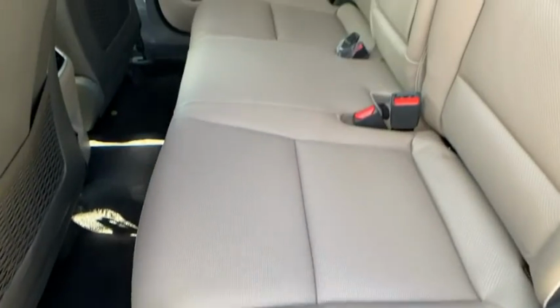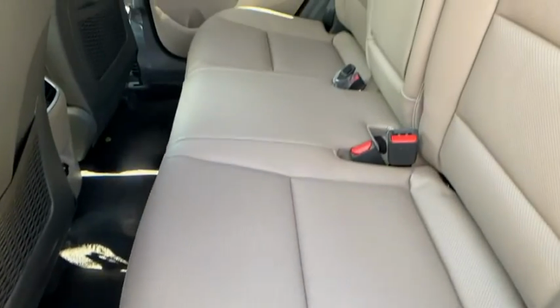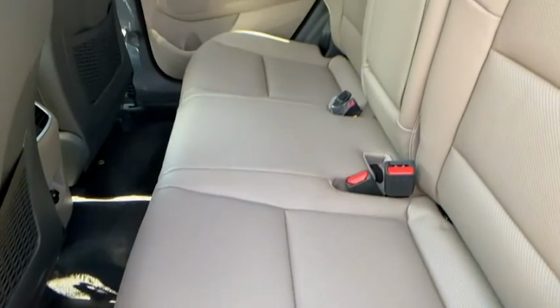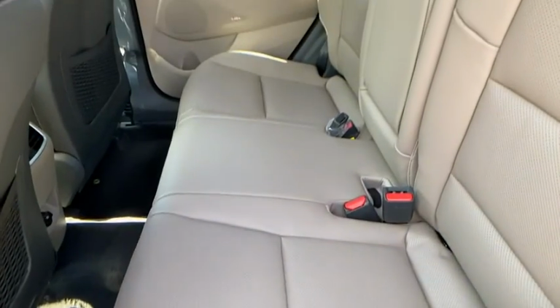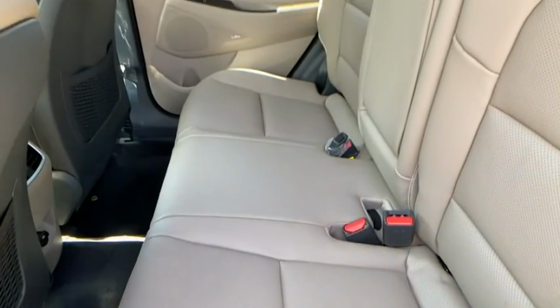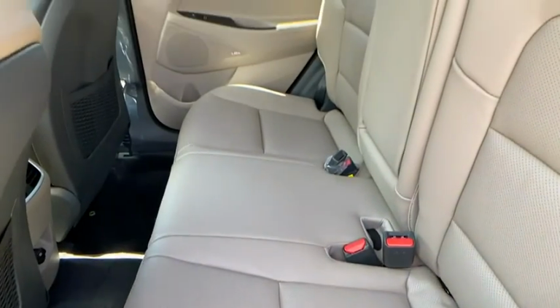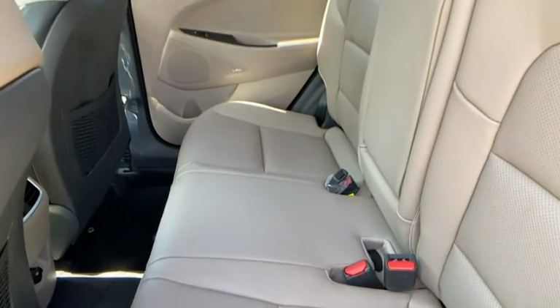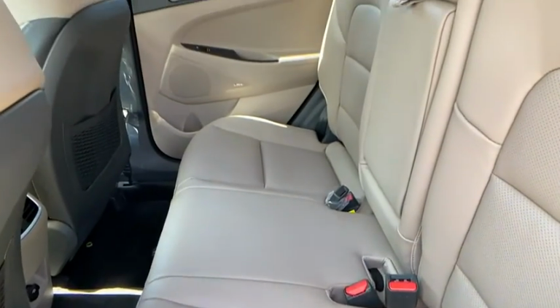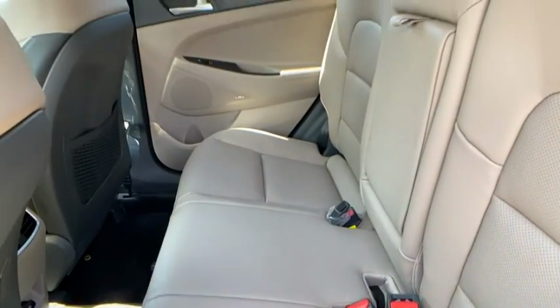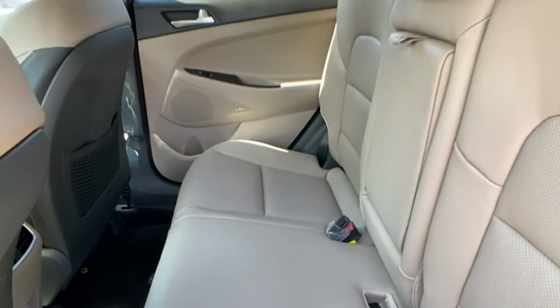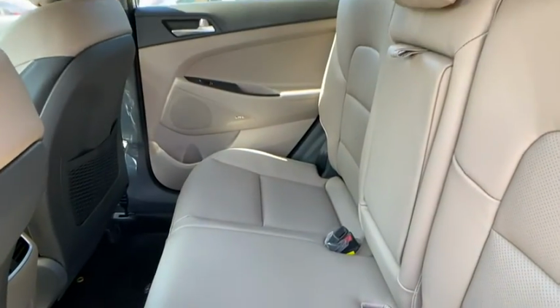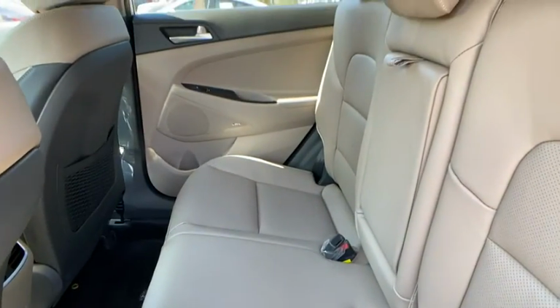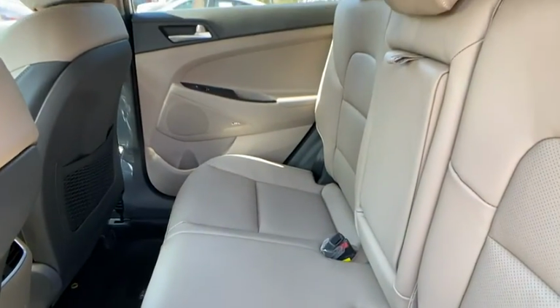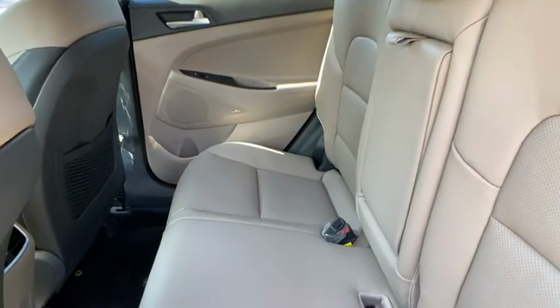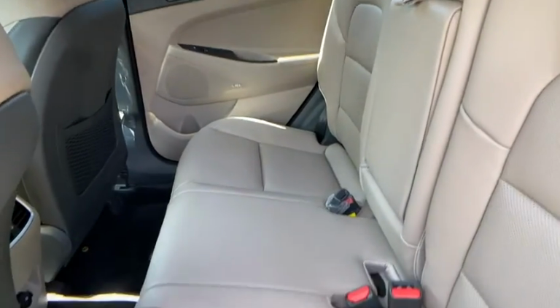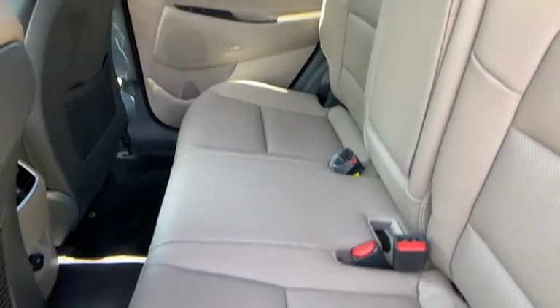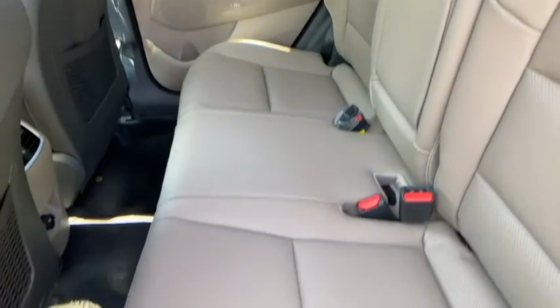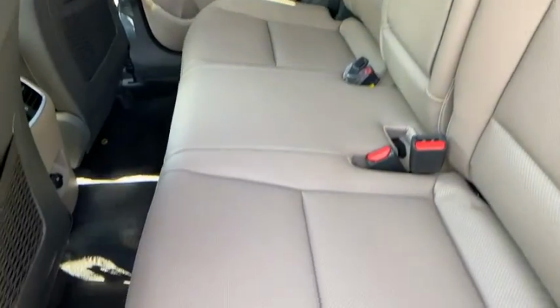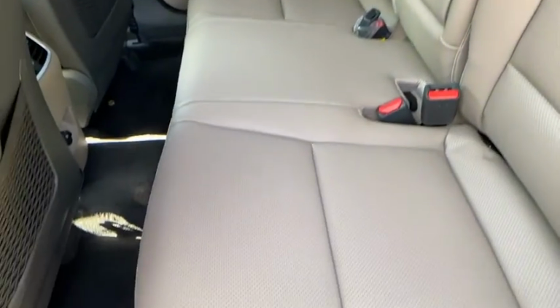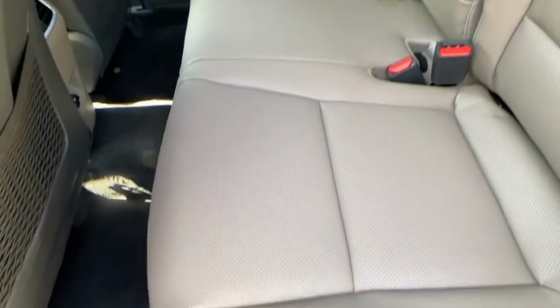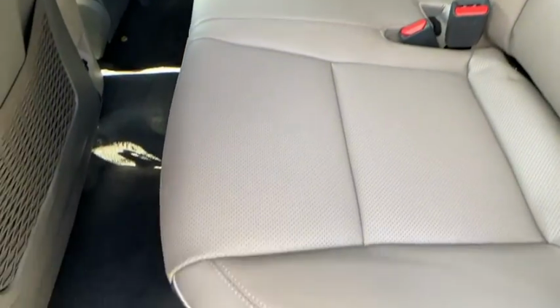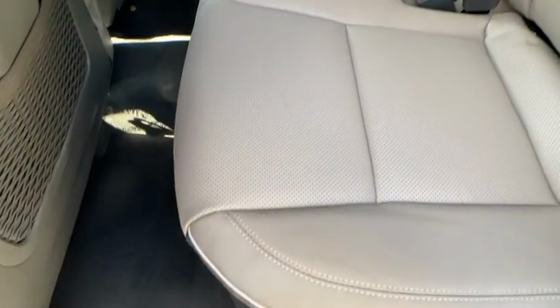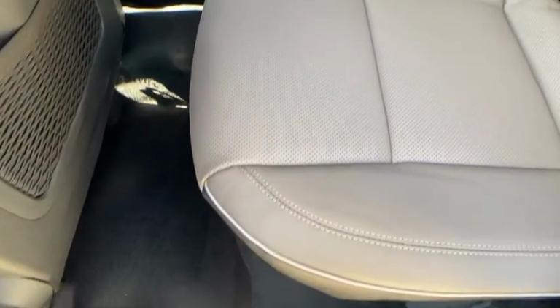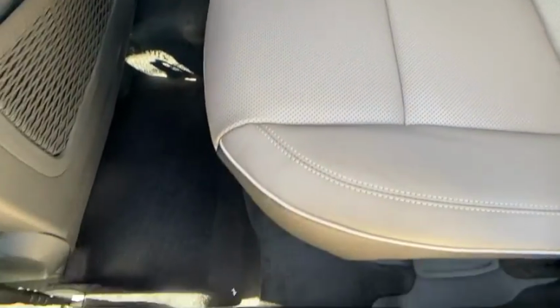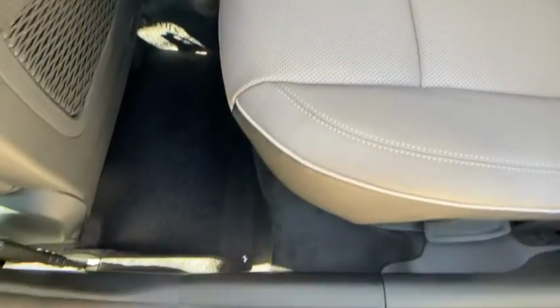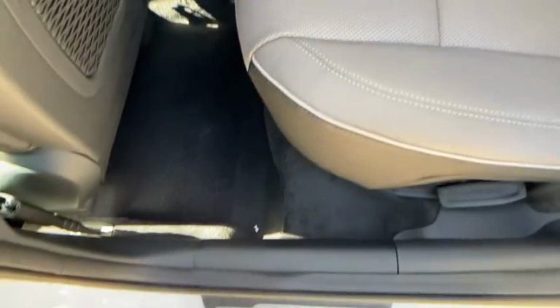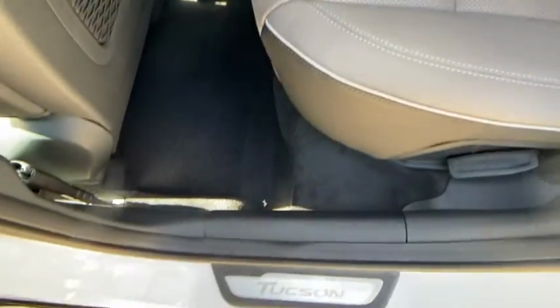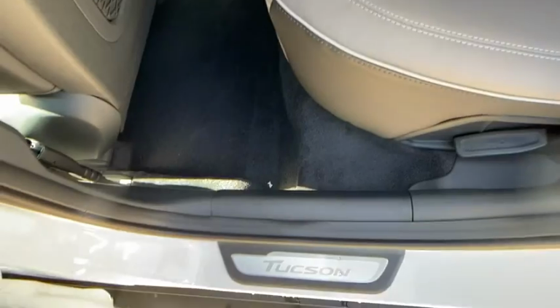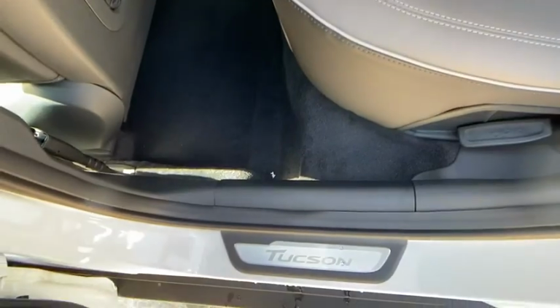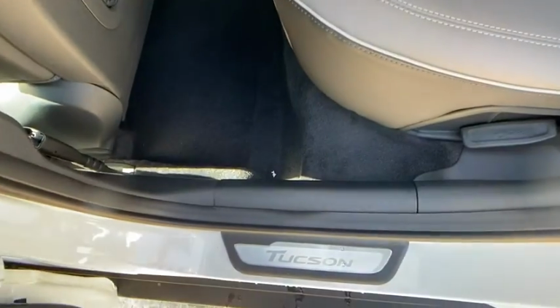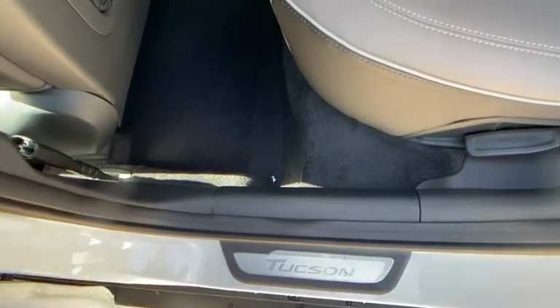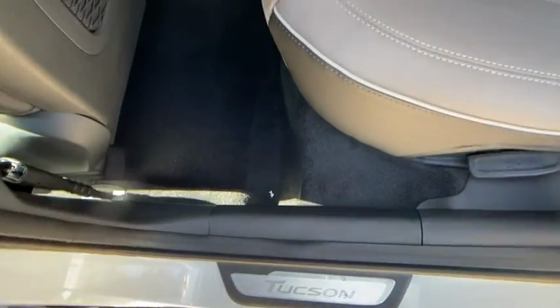Heated steering wheel, rear window defroster, leather seats, tachometer, and power moonroof.